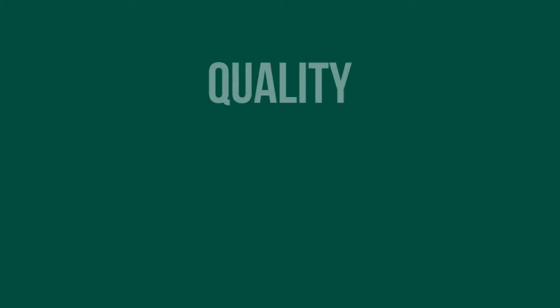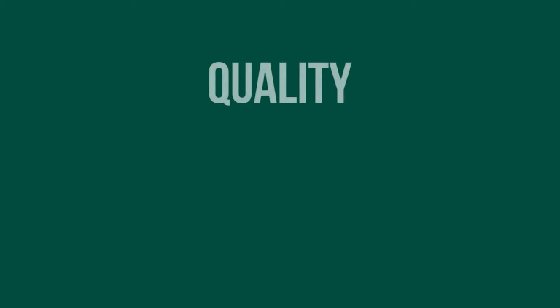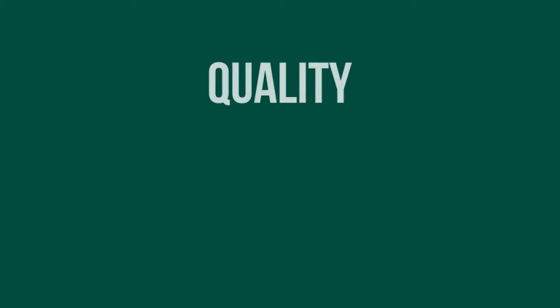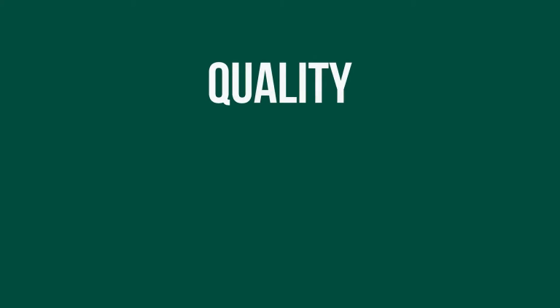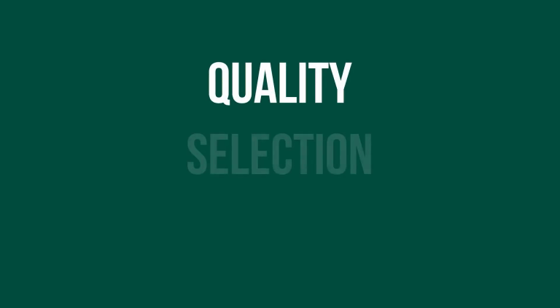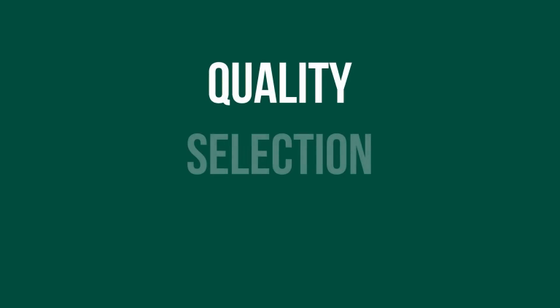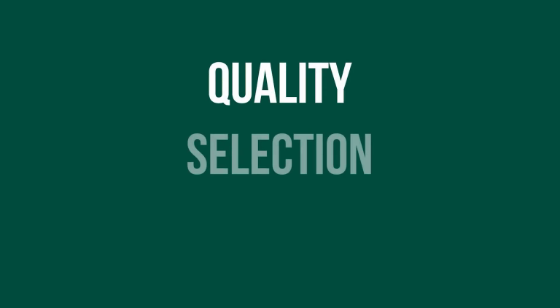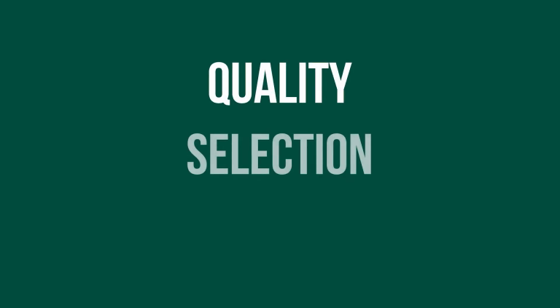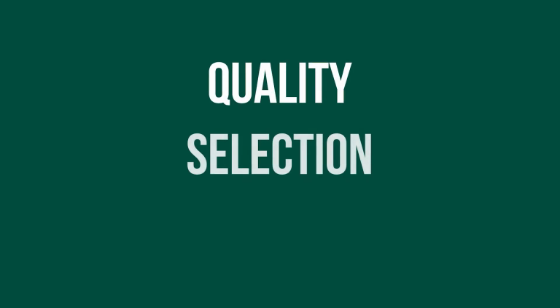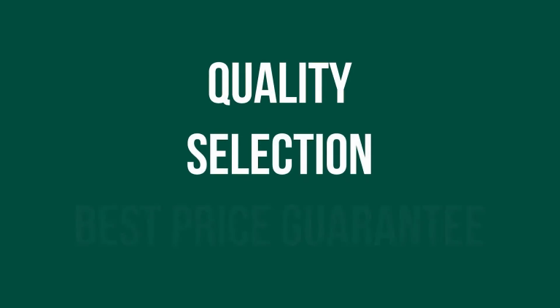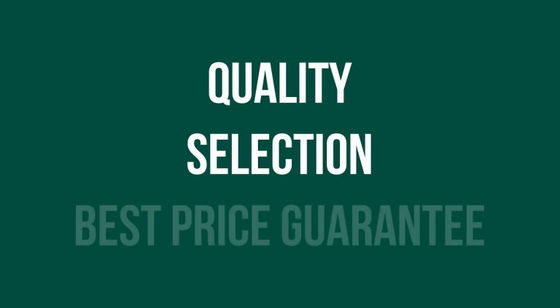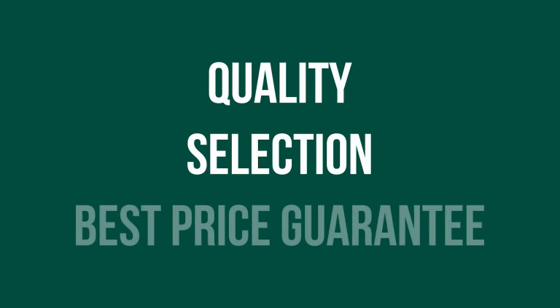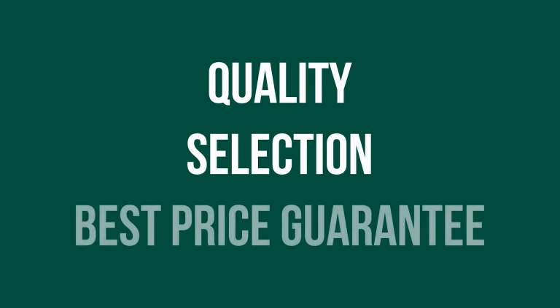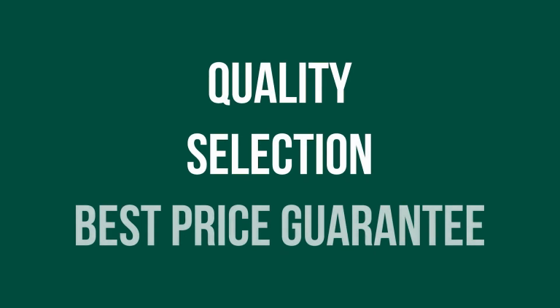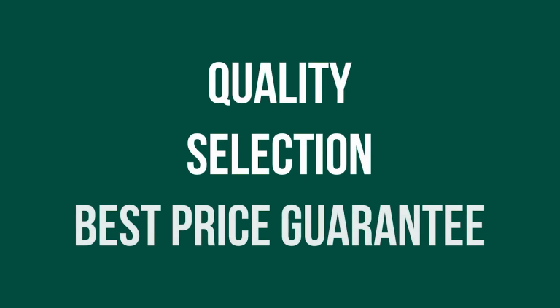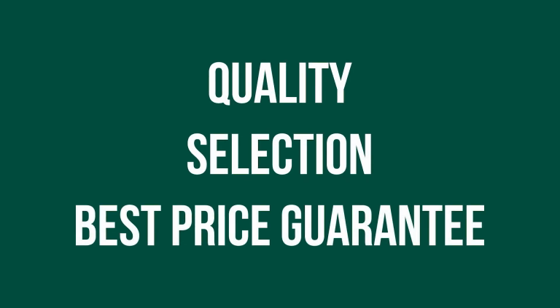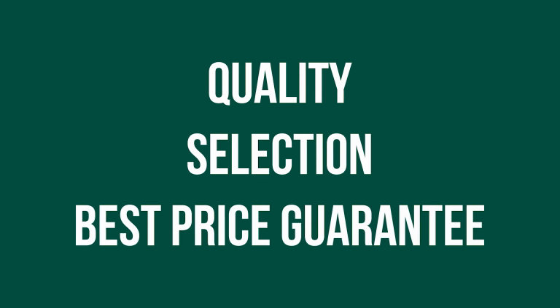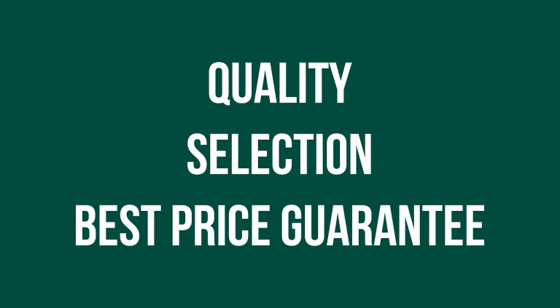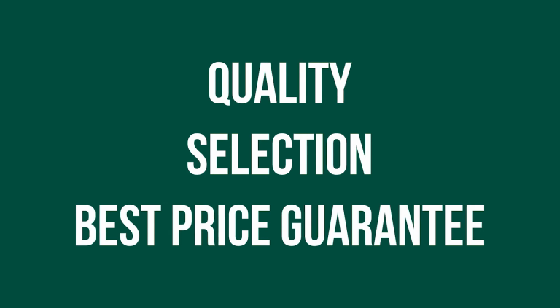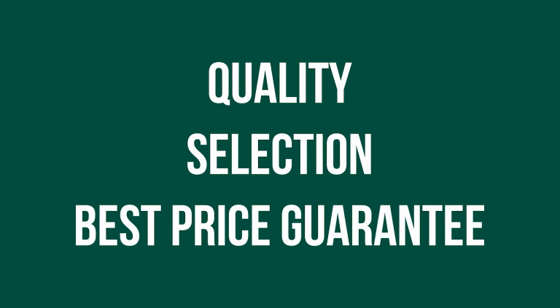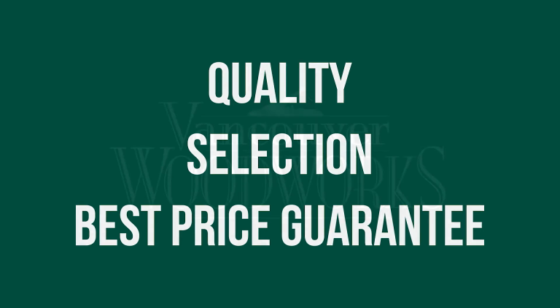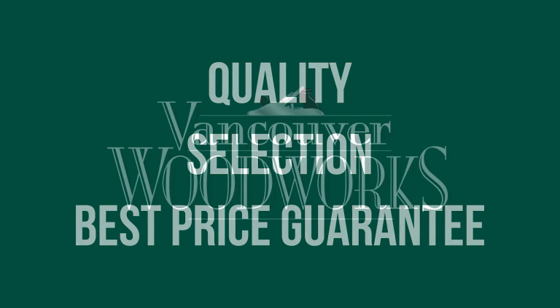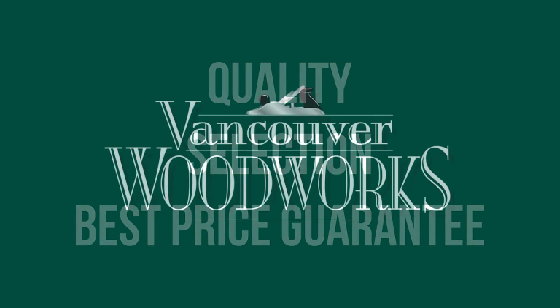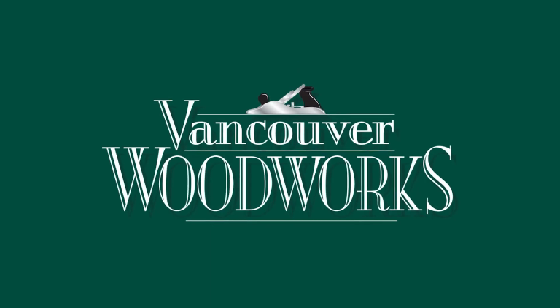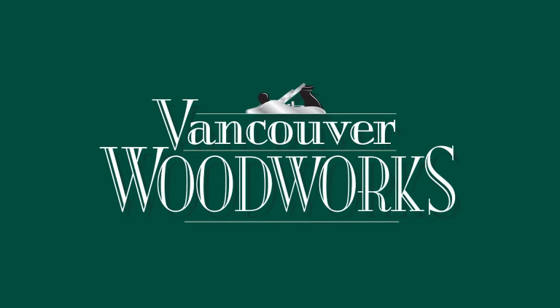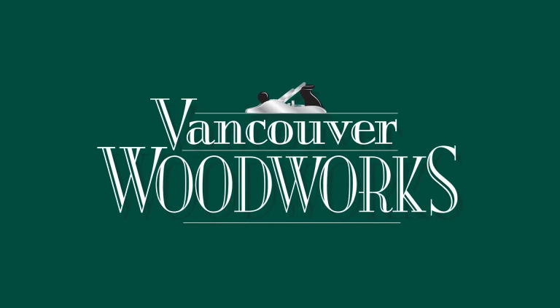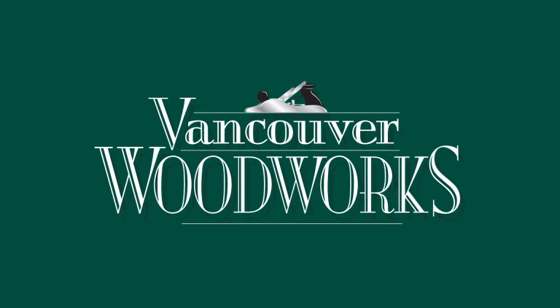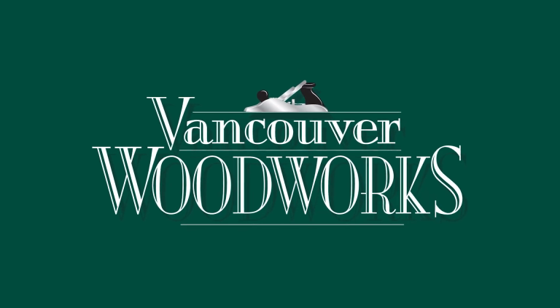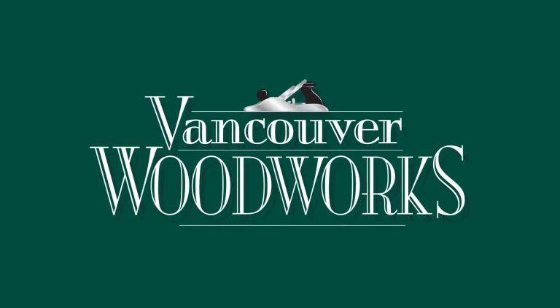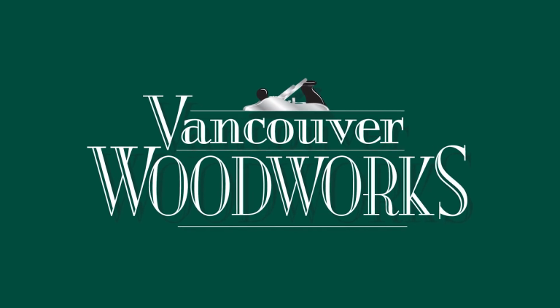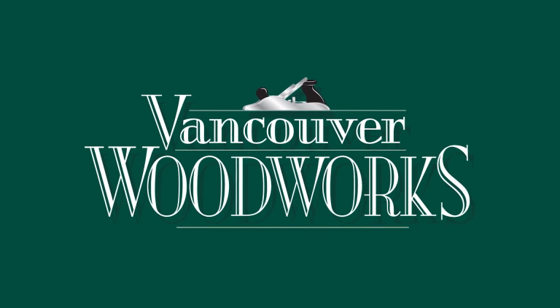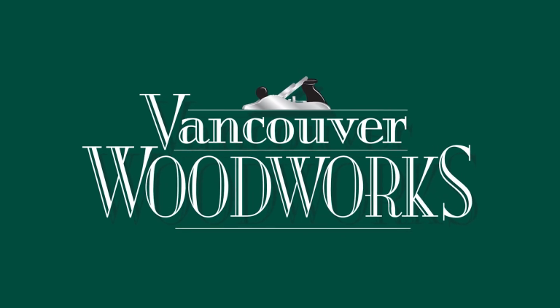Quality, selection, best price guarantee. That's Vancouver Woodworks Furniture.